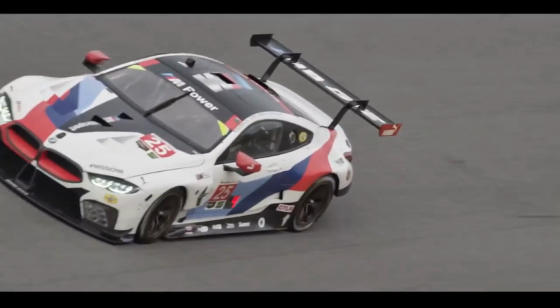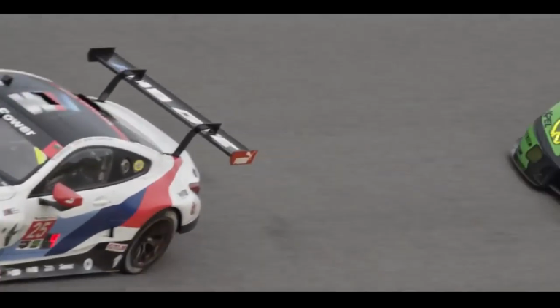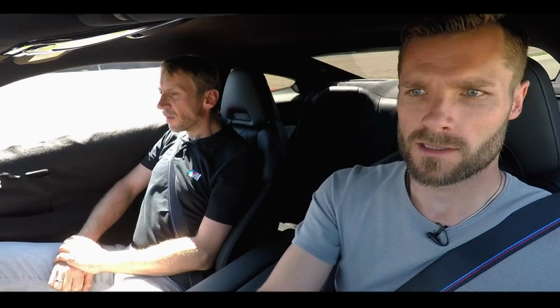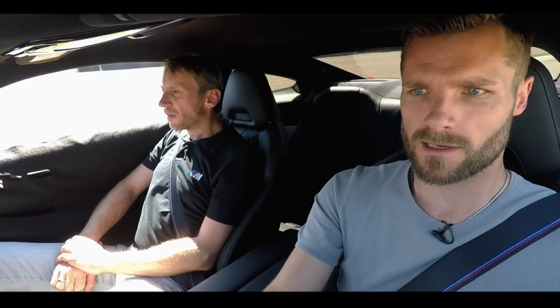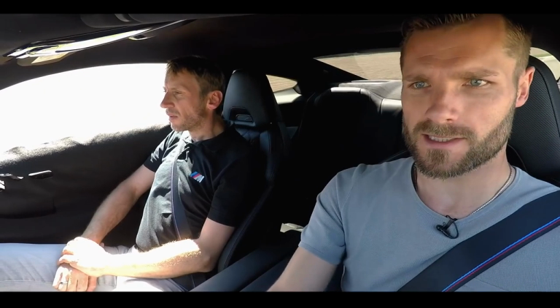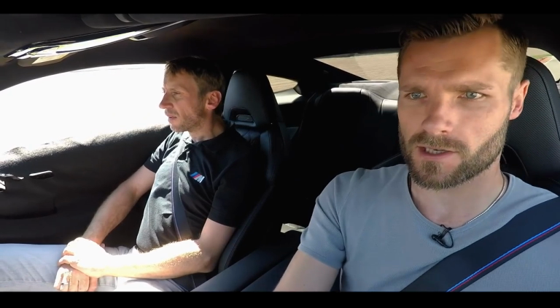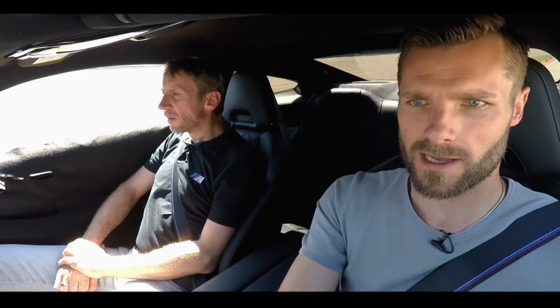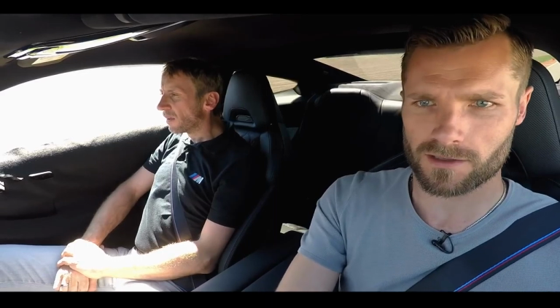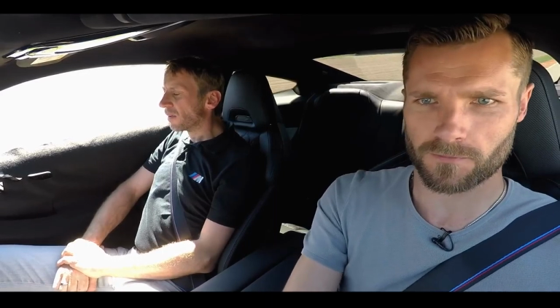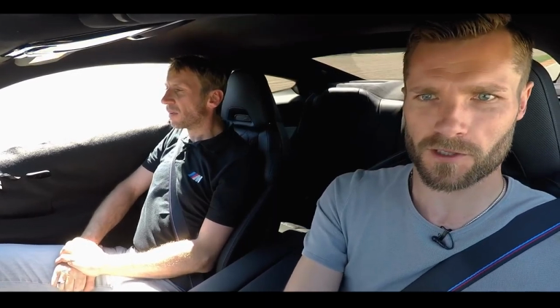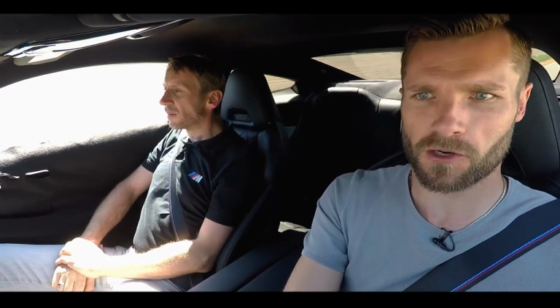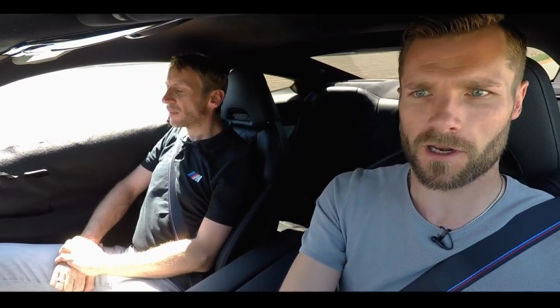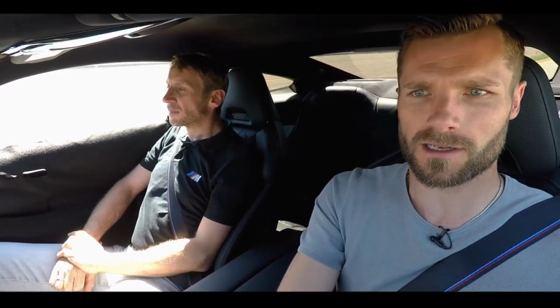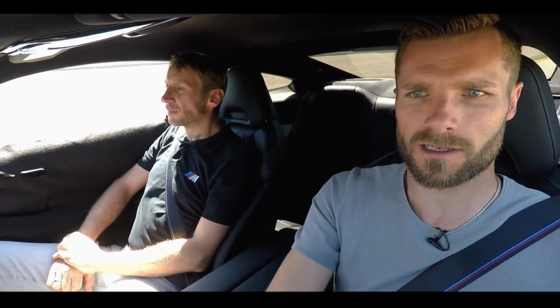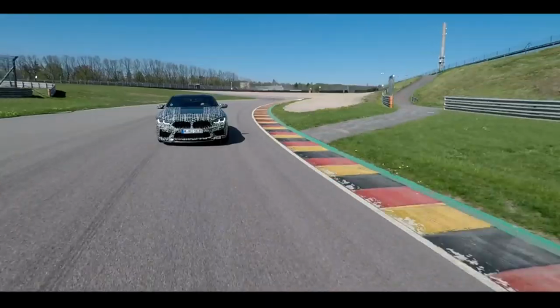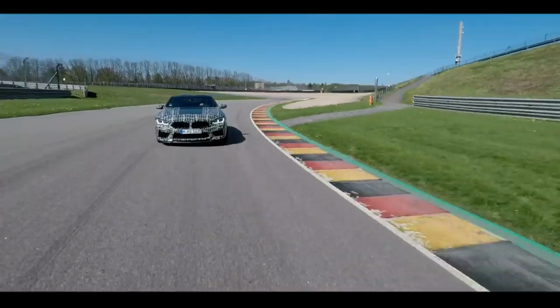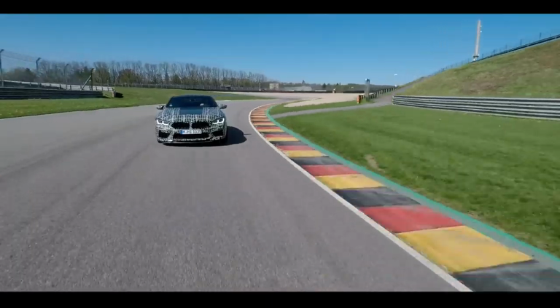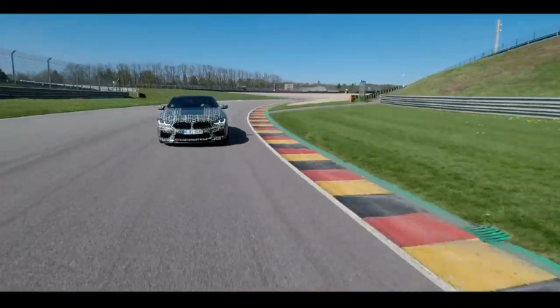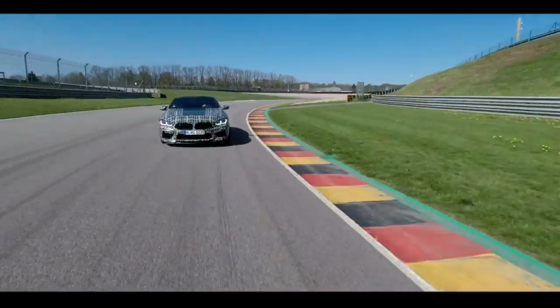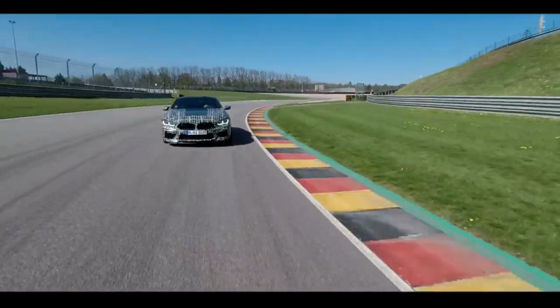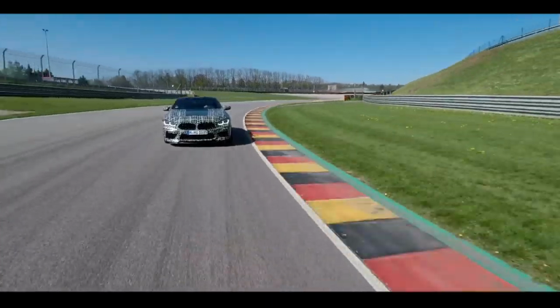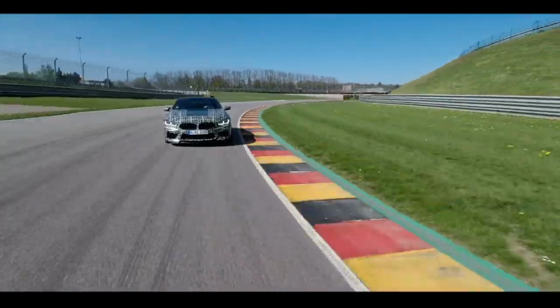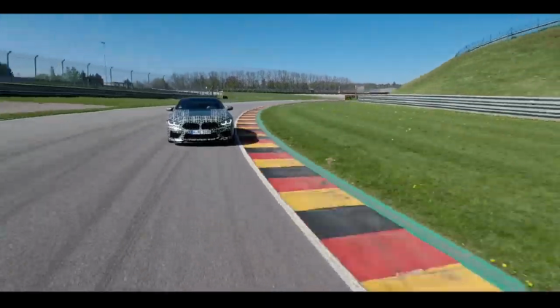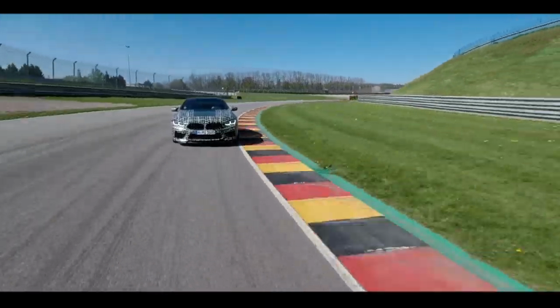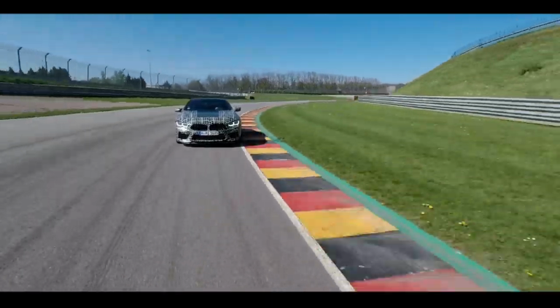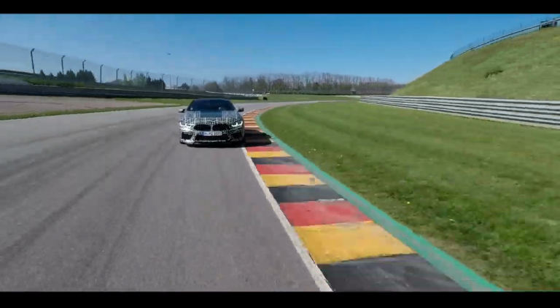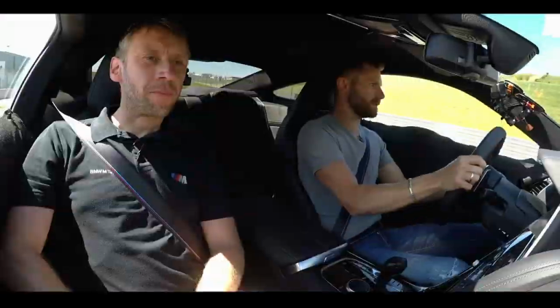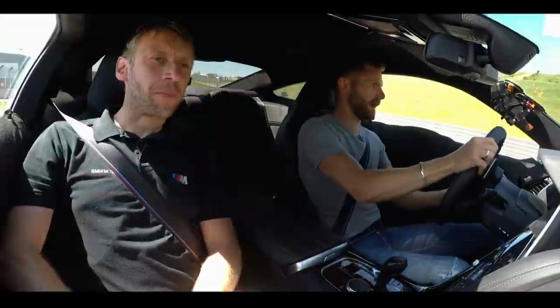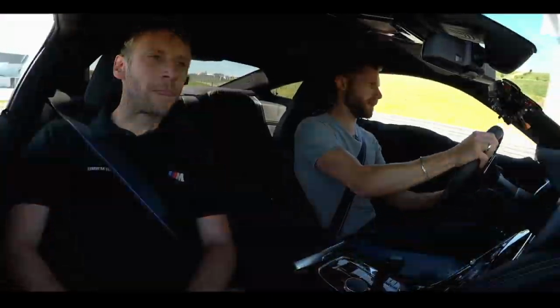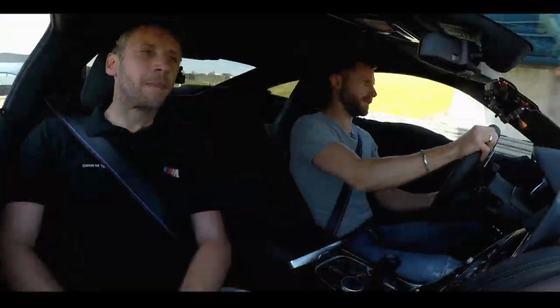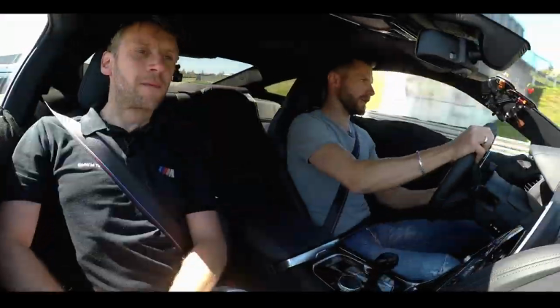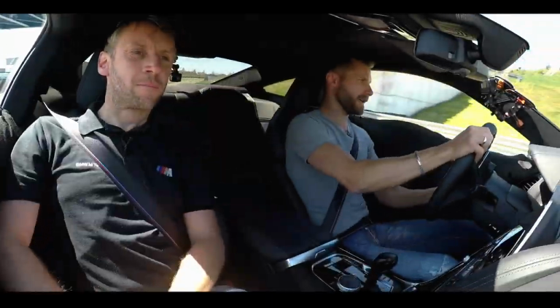Let's try it out. First corner, going into the corner. Wow, nice pedal feeling, huh?